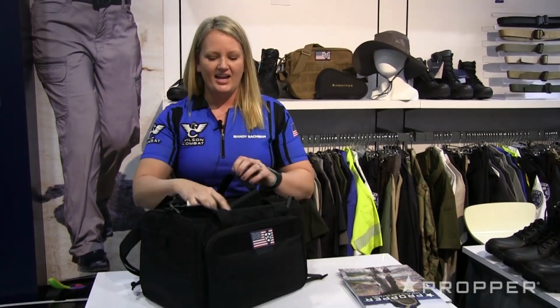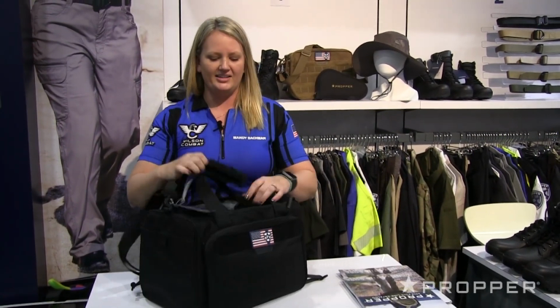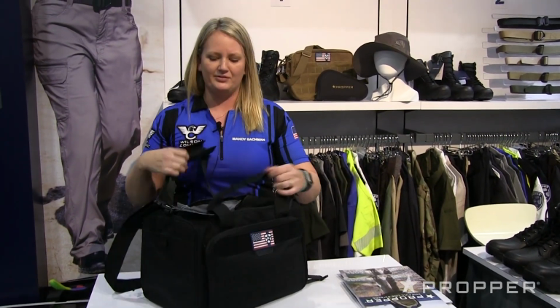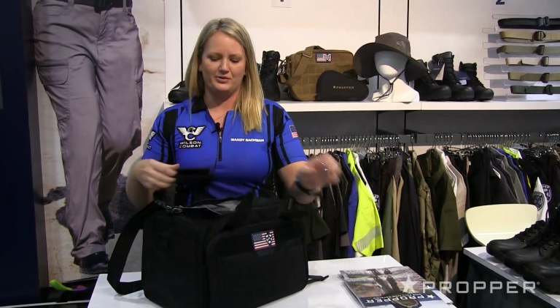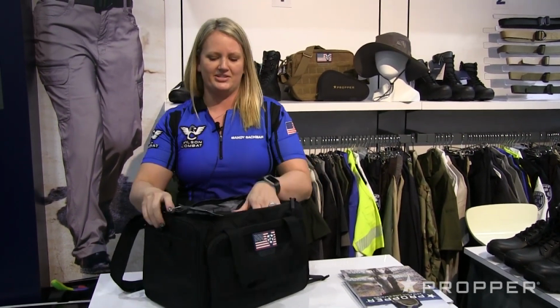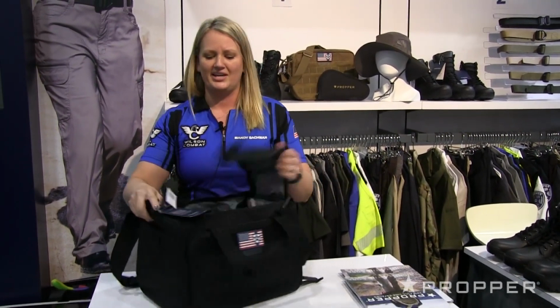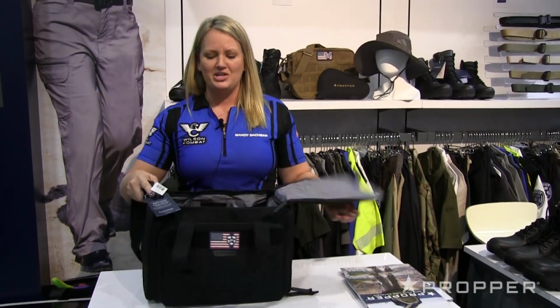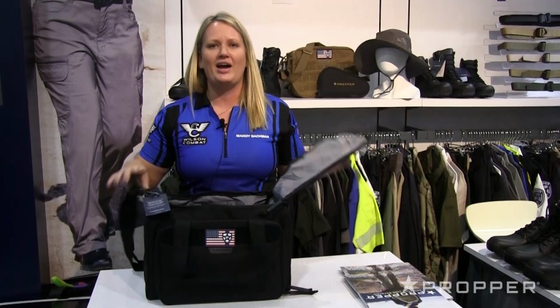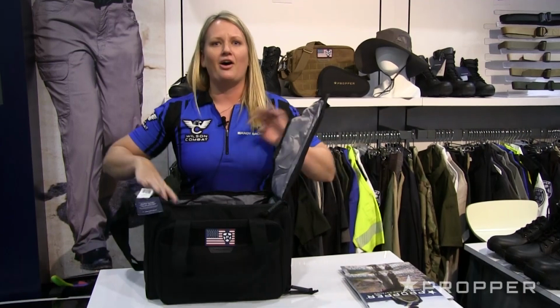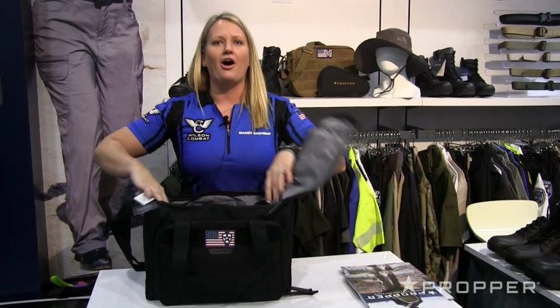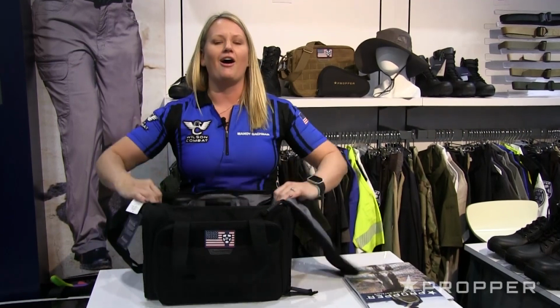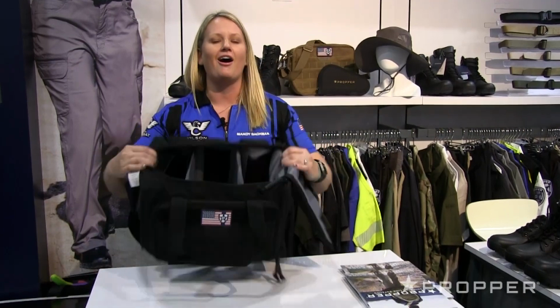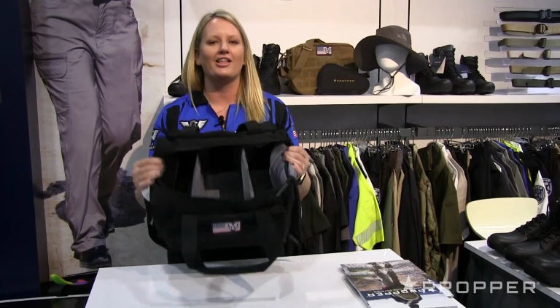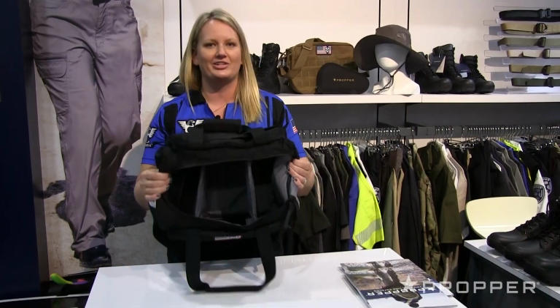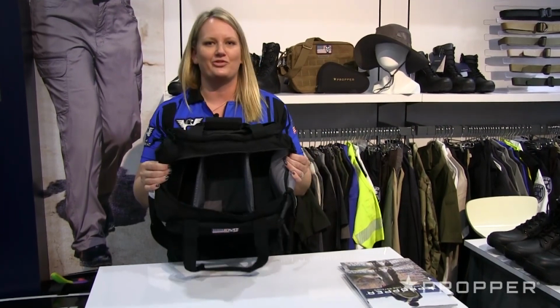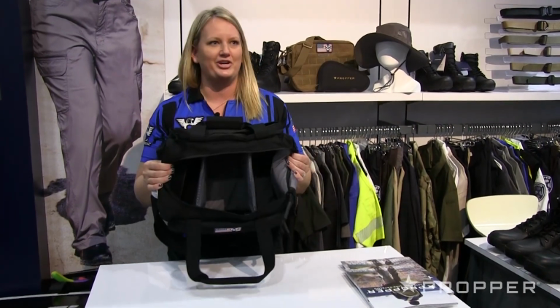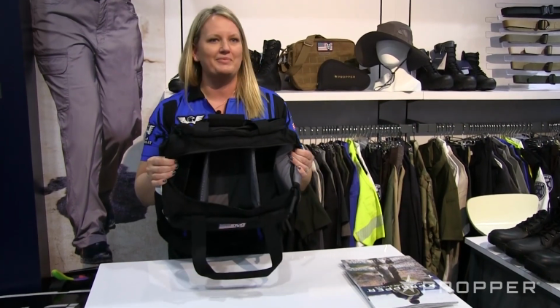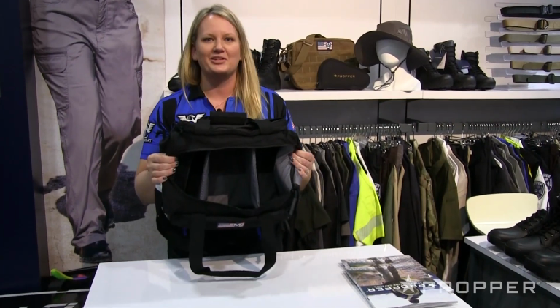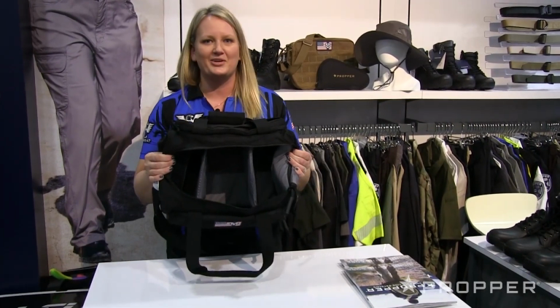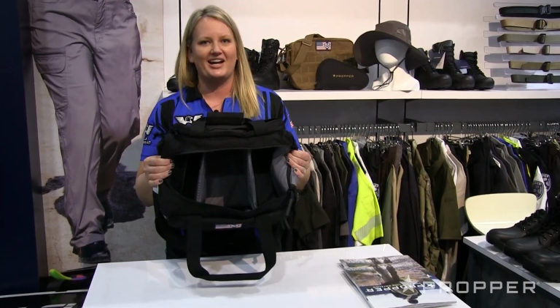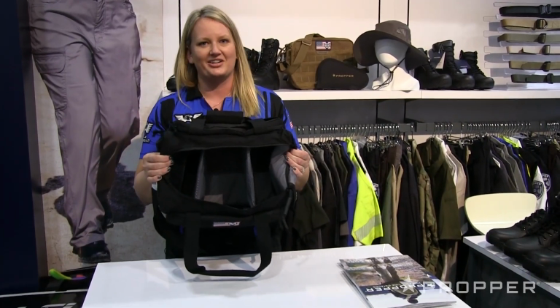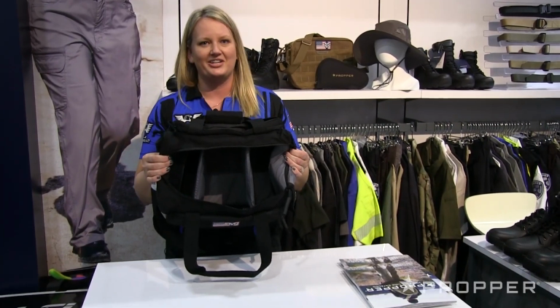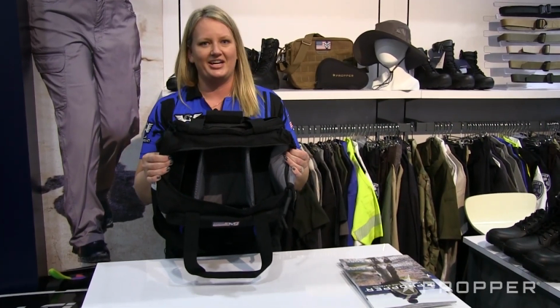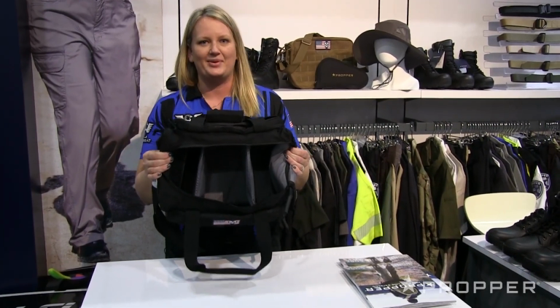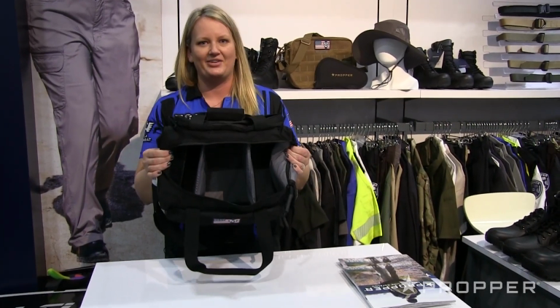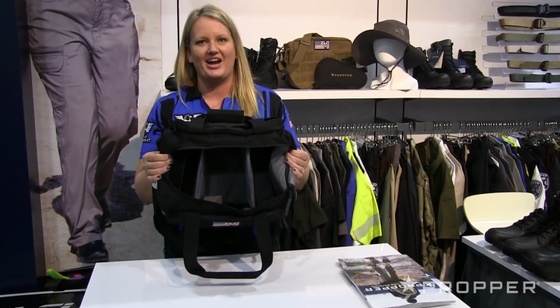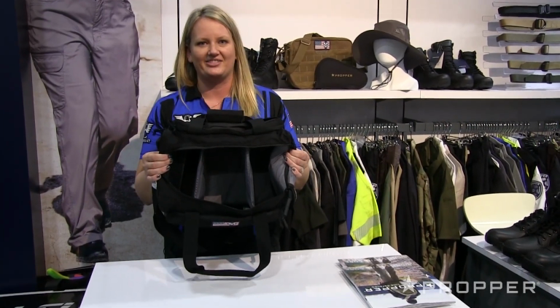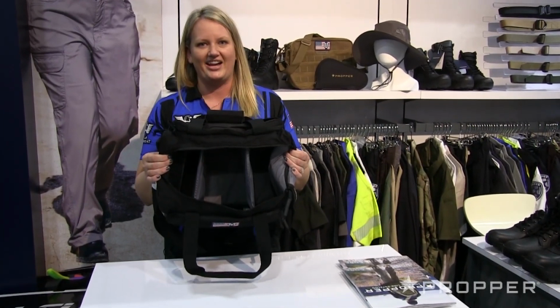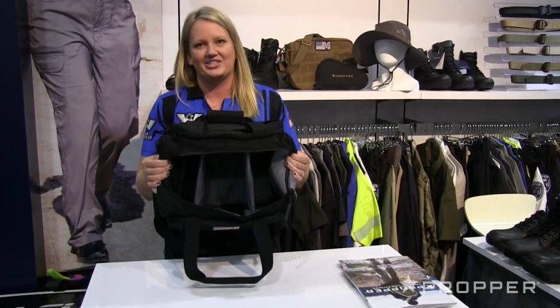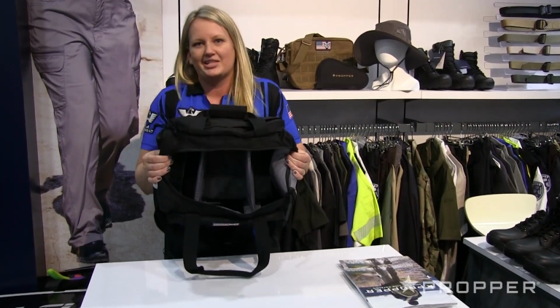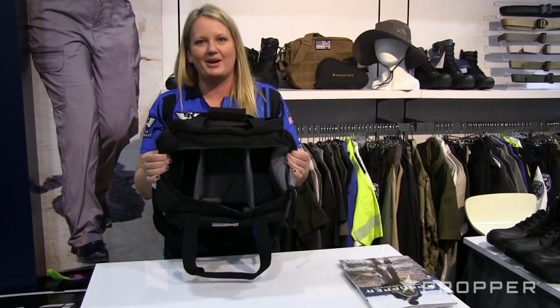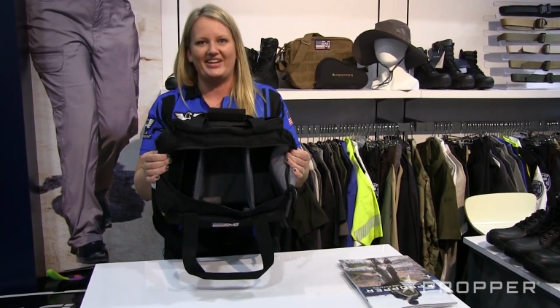And then of course, you have all of this room to organize all your gear whenever you're at the range. It's perfect.